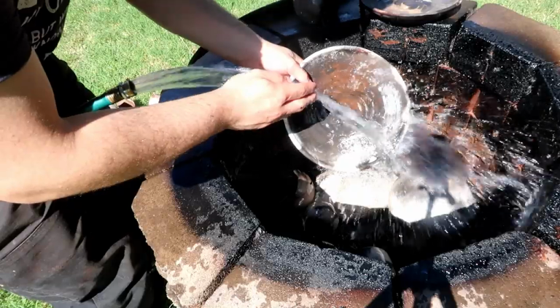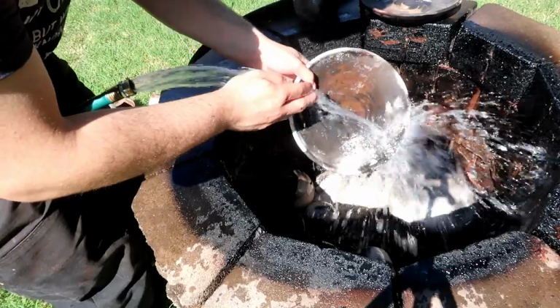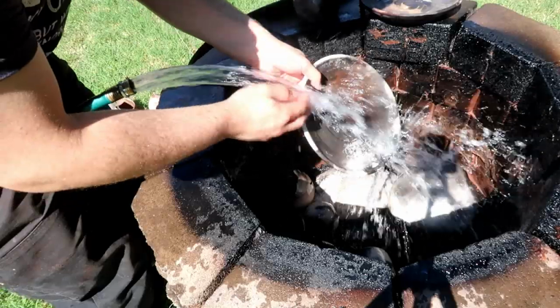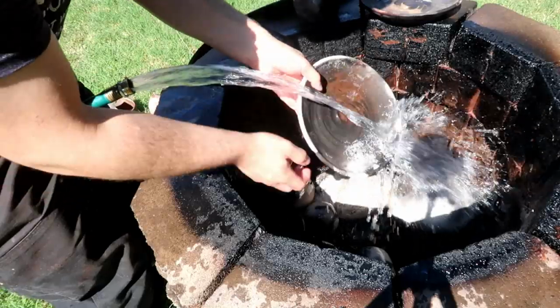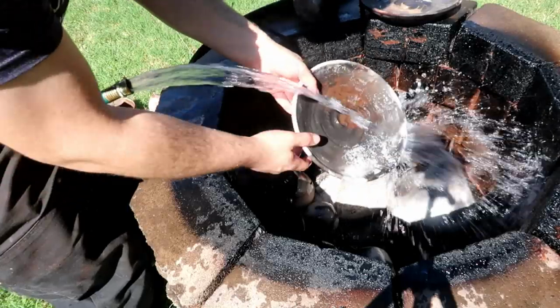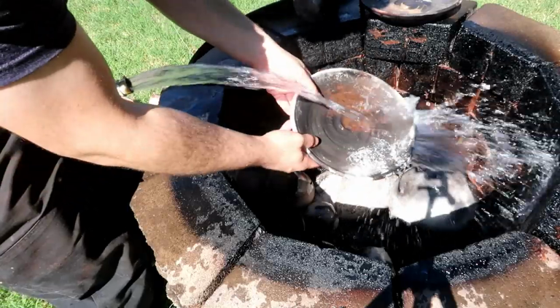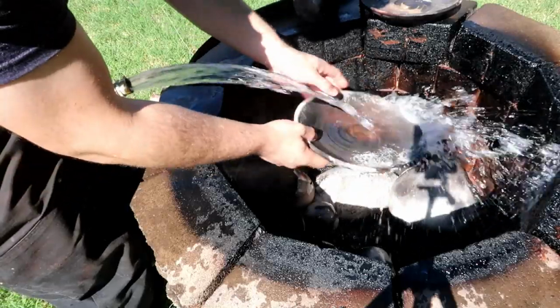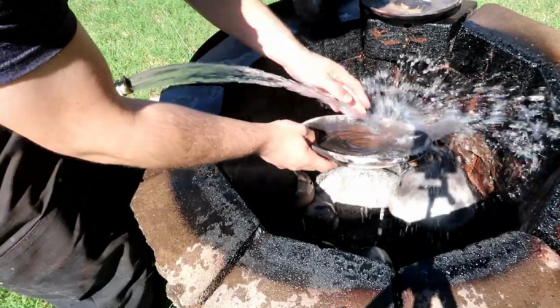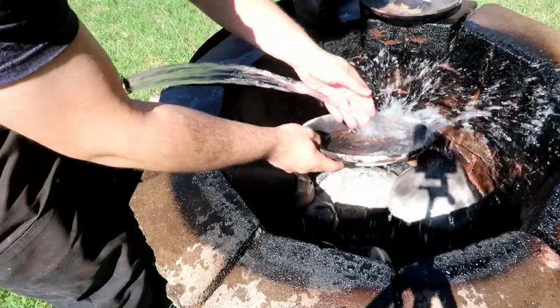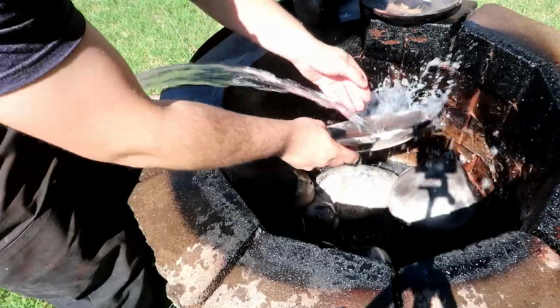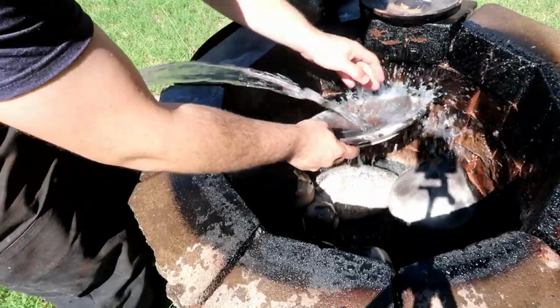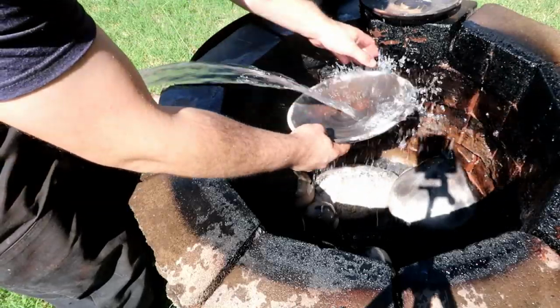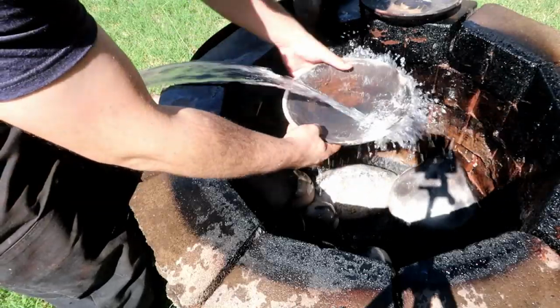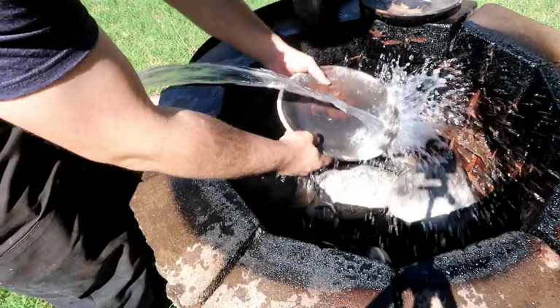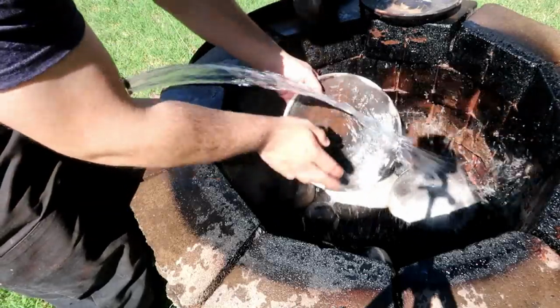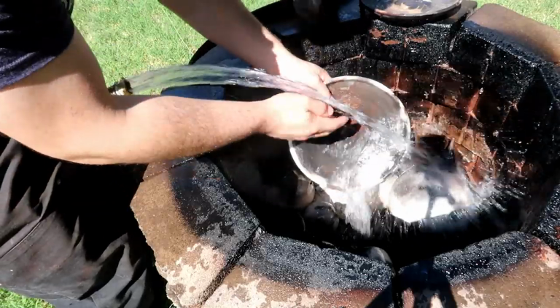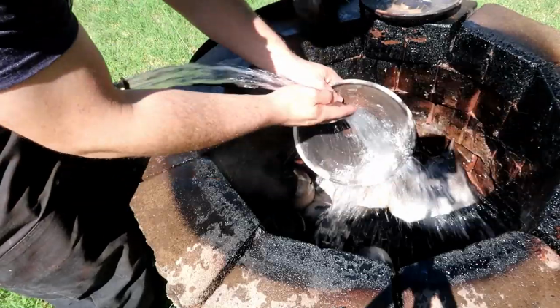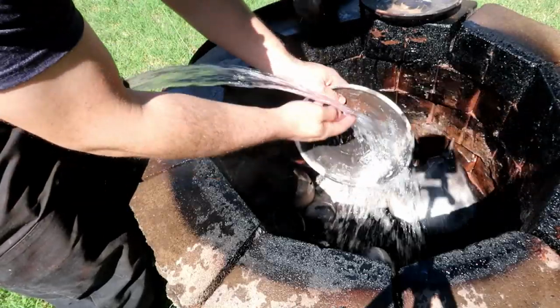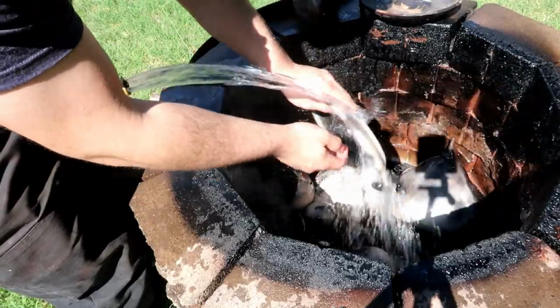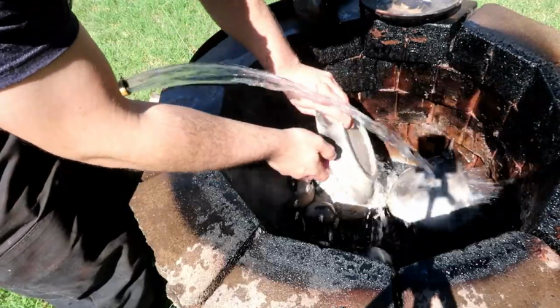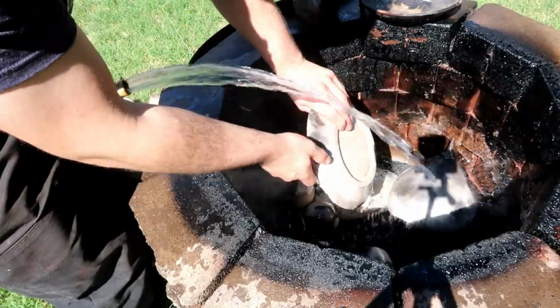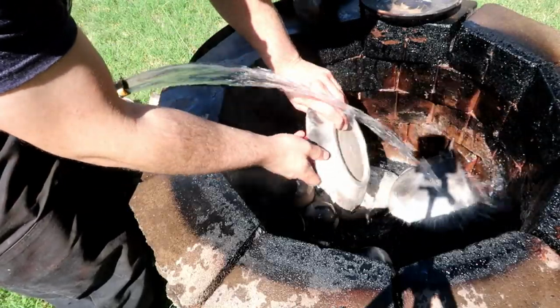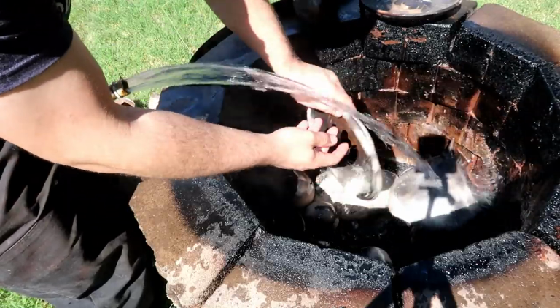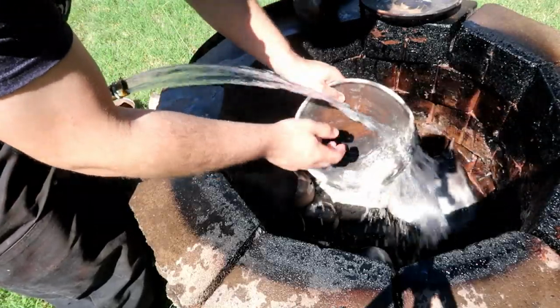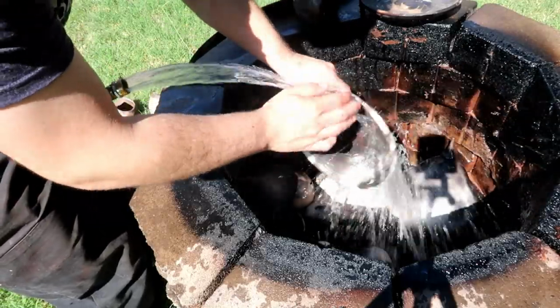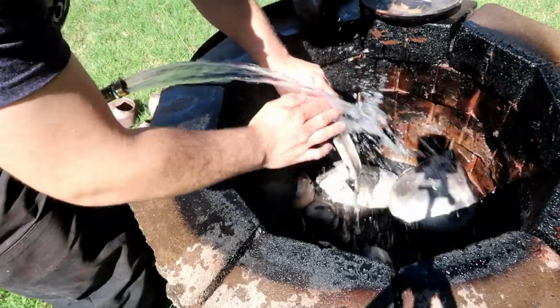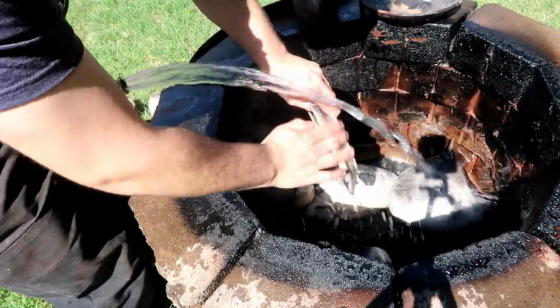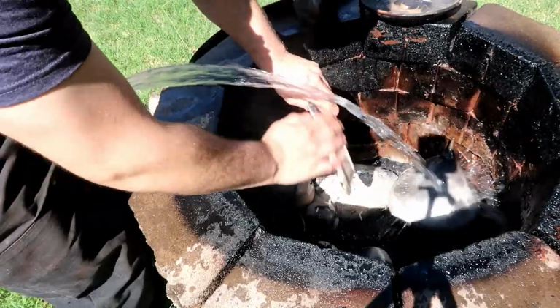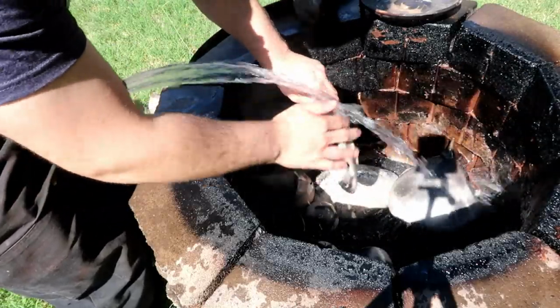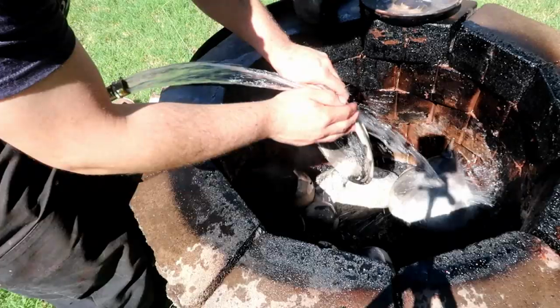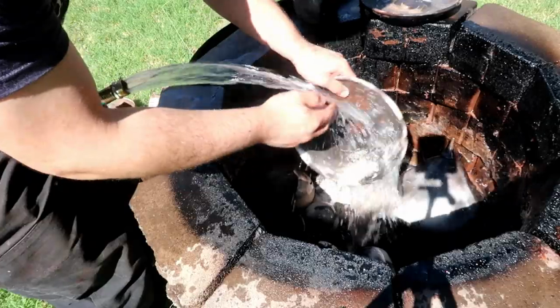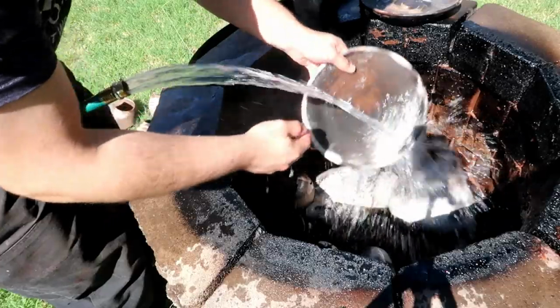Please ignore the fact that it looks like I'm peeing on my pit fire. I'm genuinely trying to use both hands to wash my stuff off.